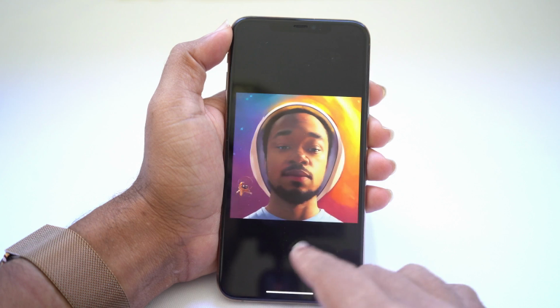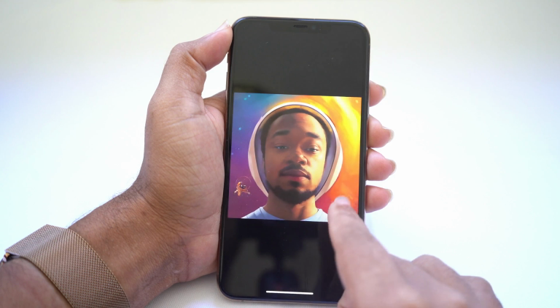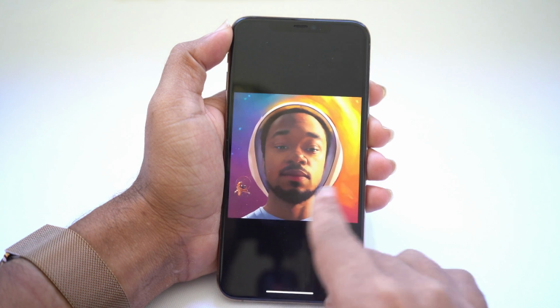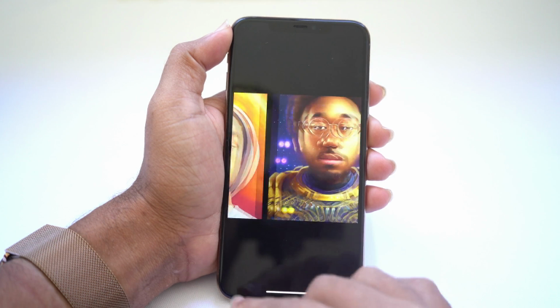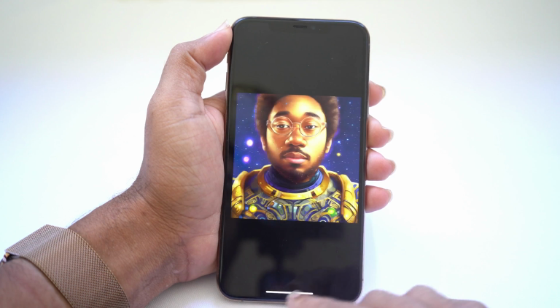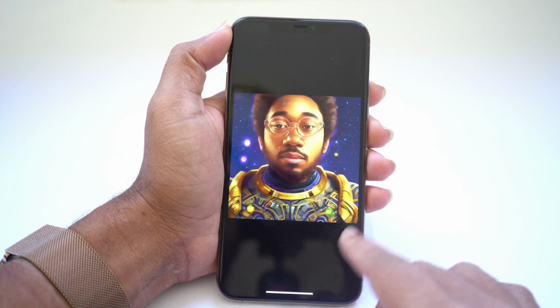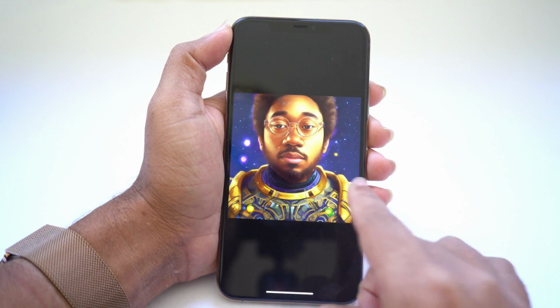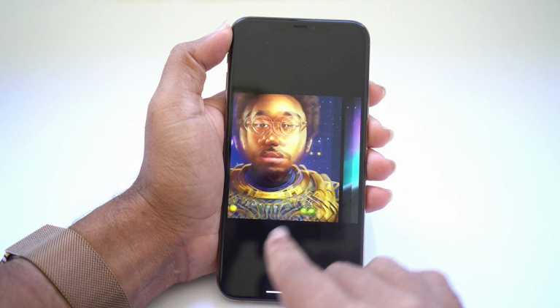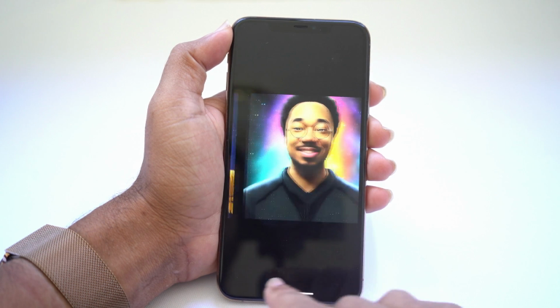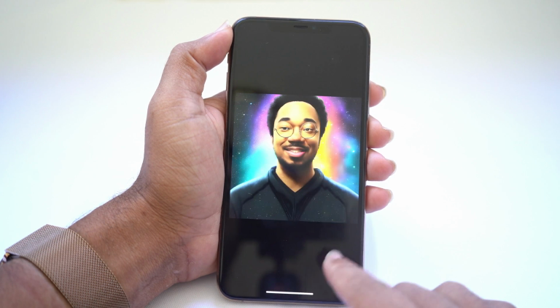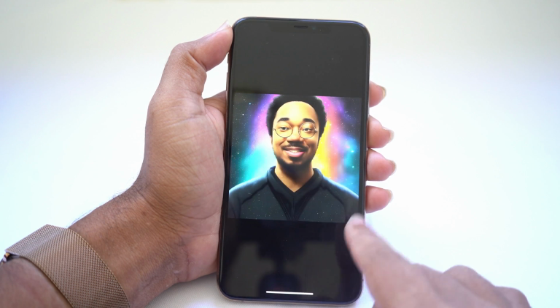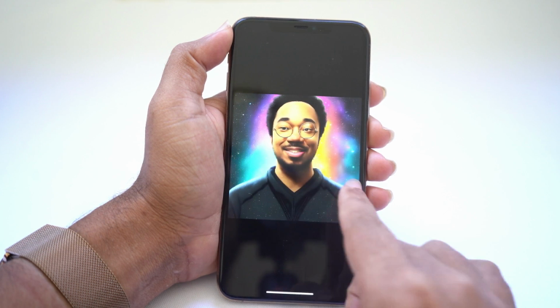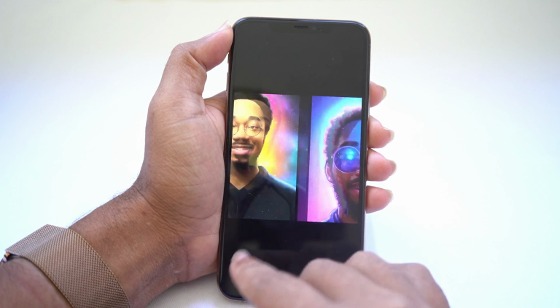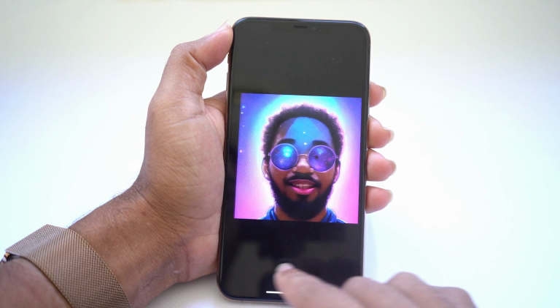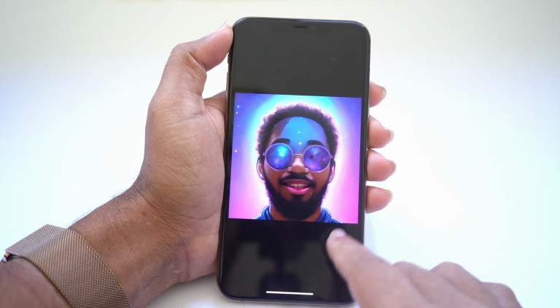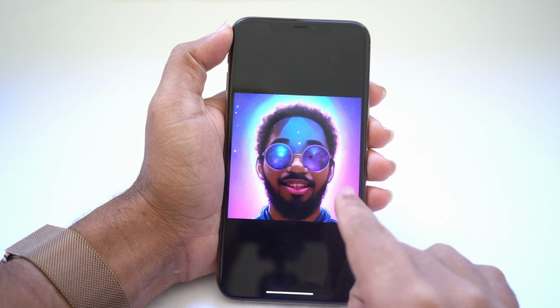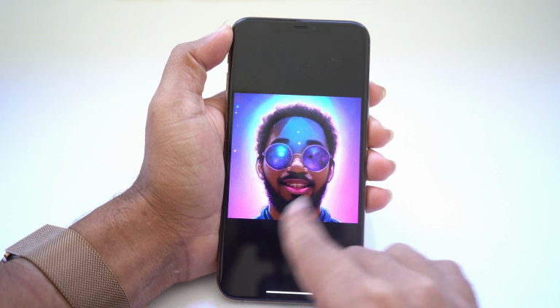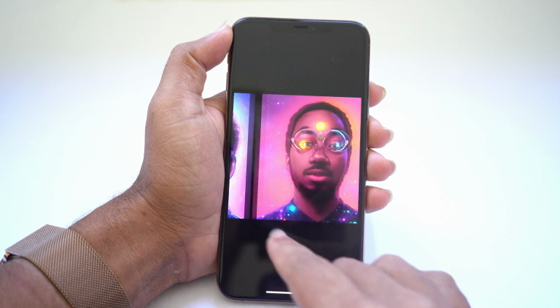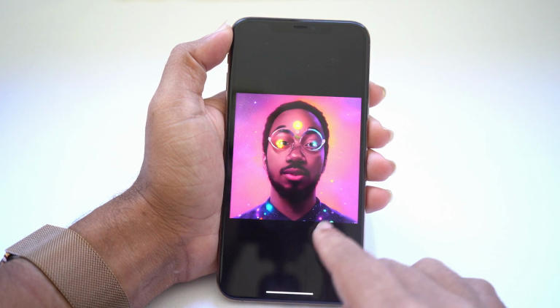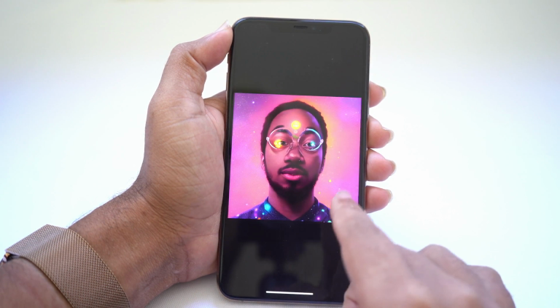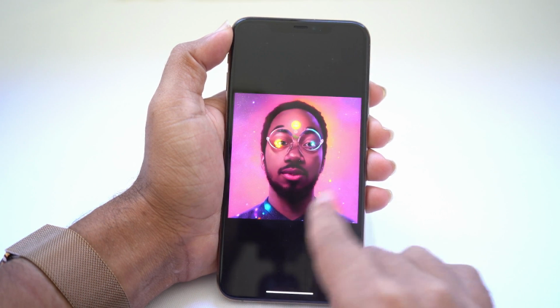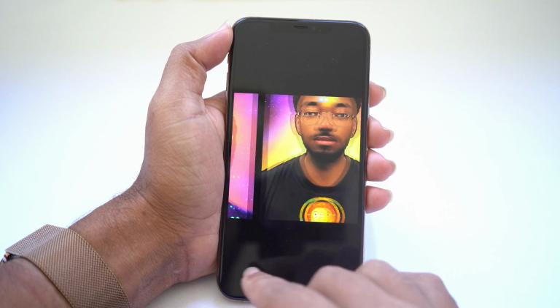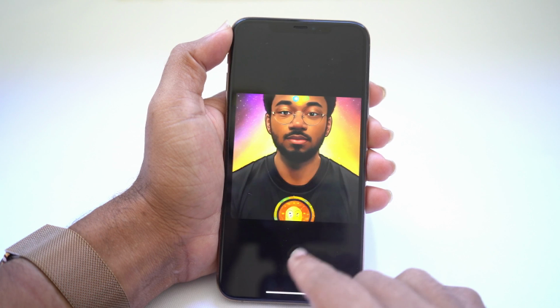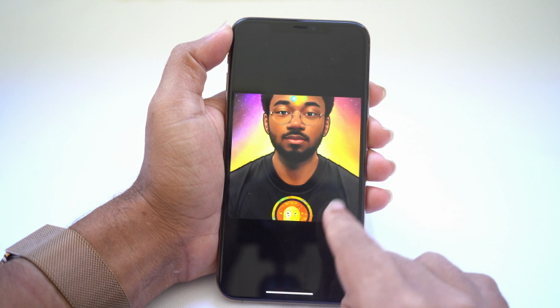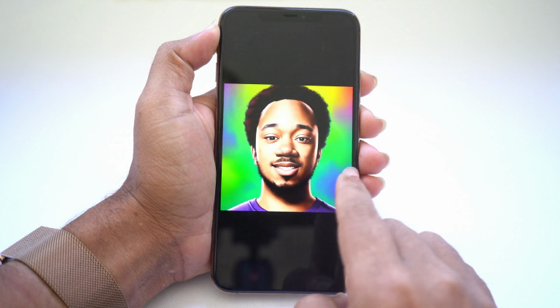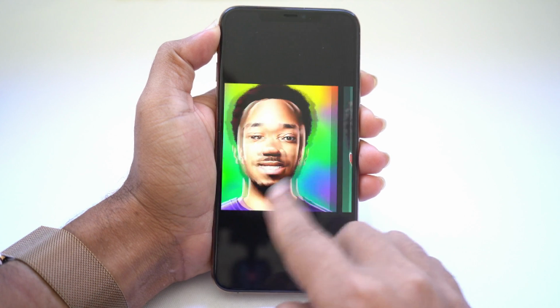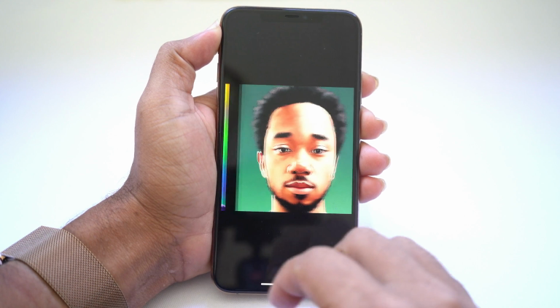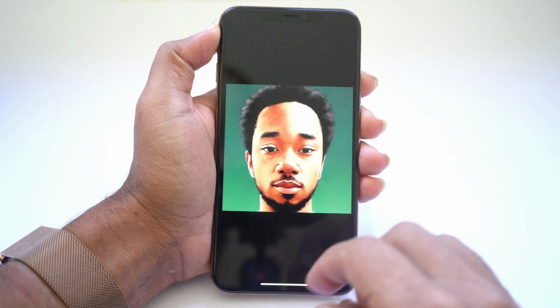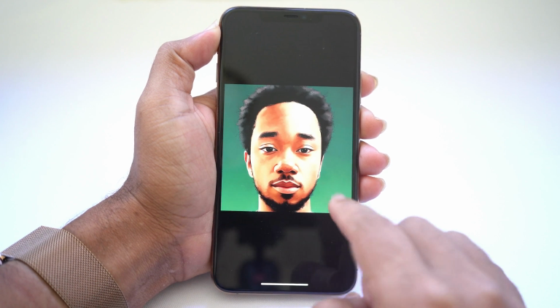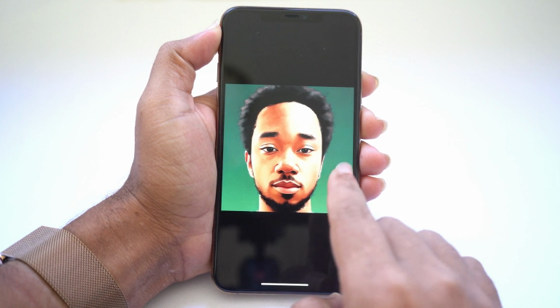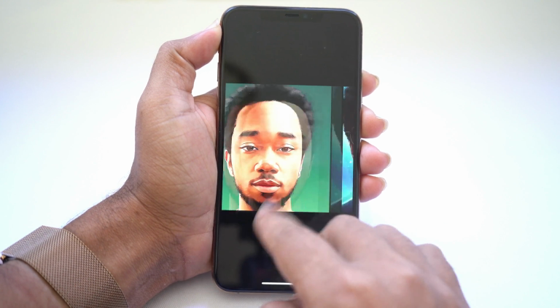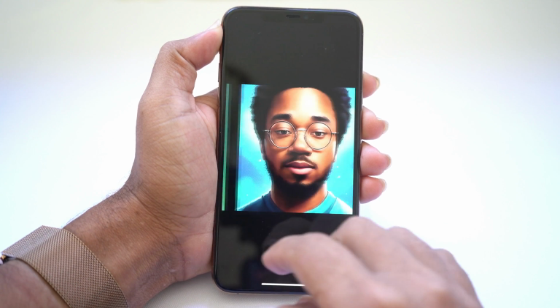I'm going to show you step-by-step how you can use selfies currently on your phone to generate art using artificial intelligence. Let's take a look.